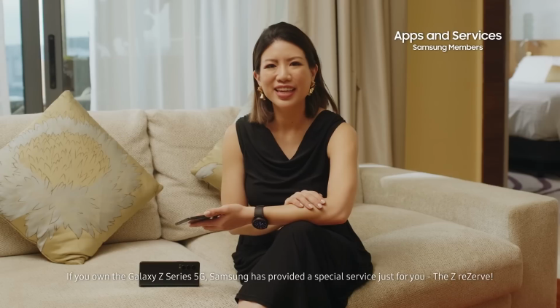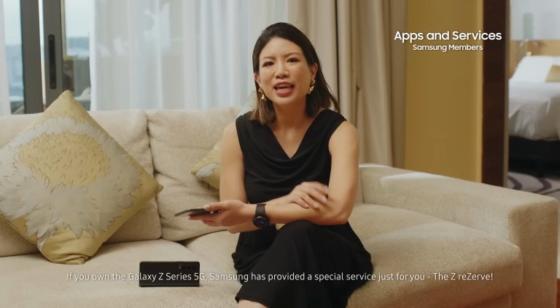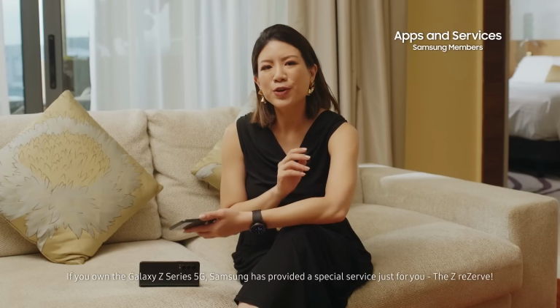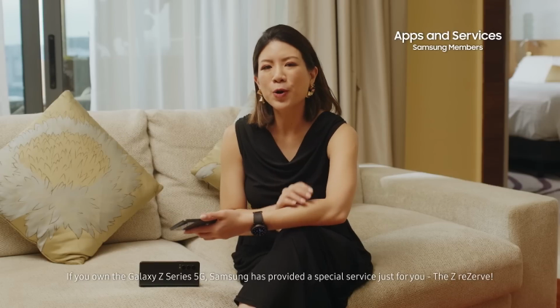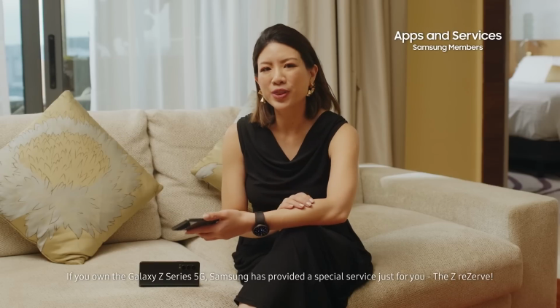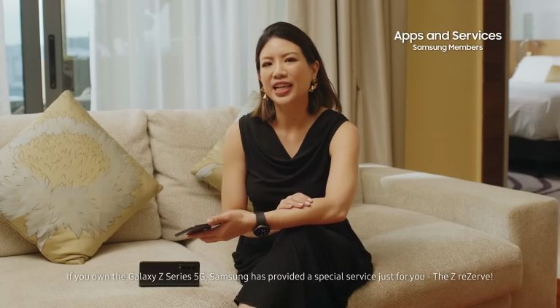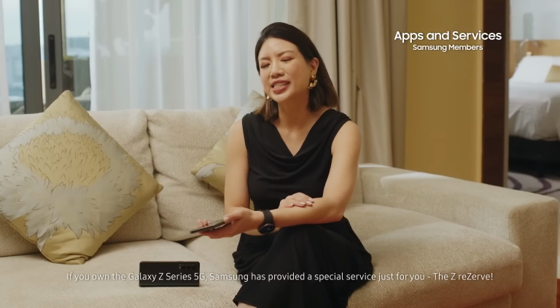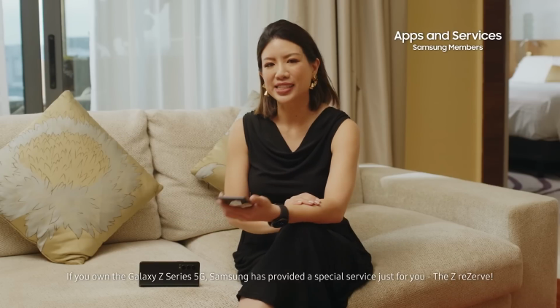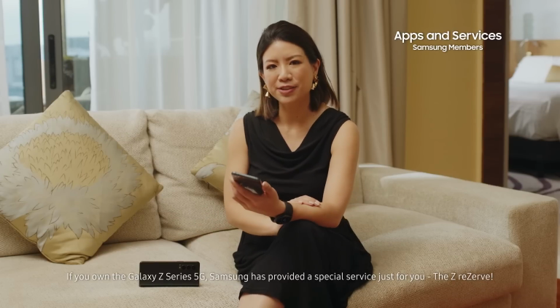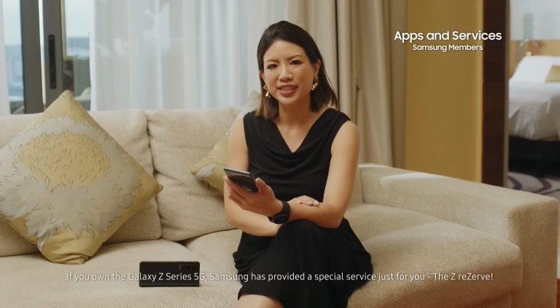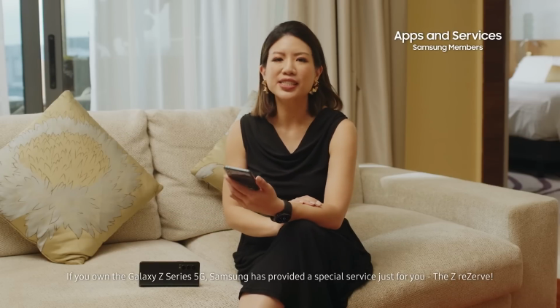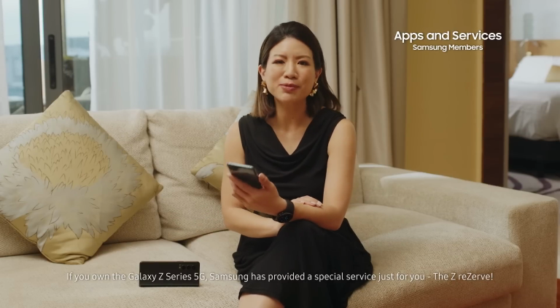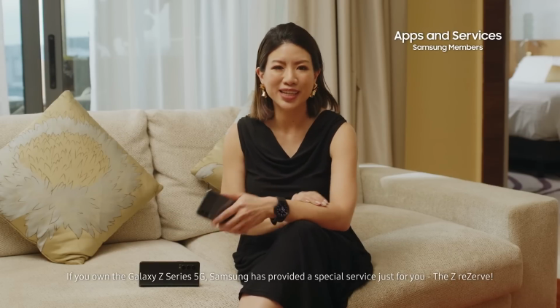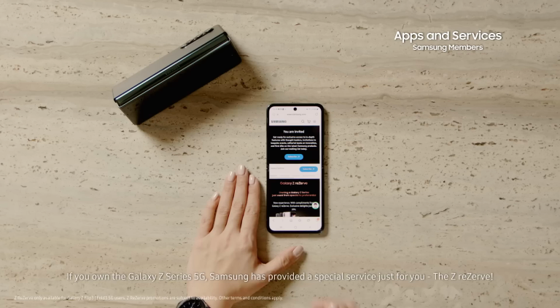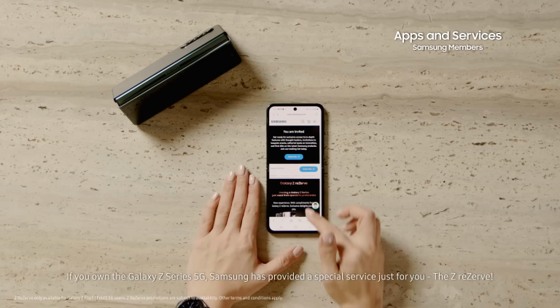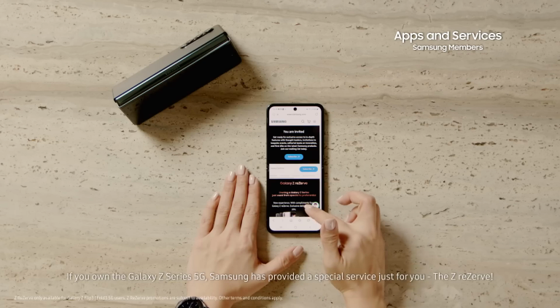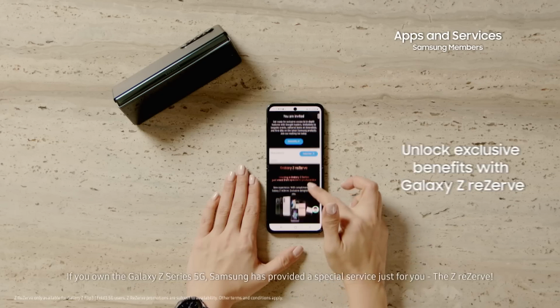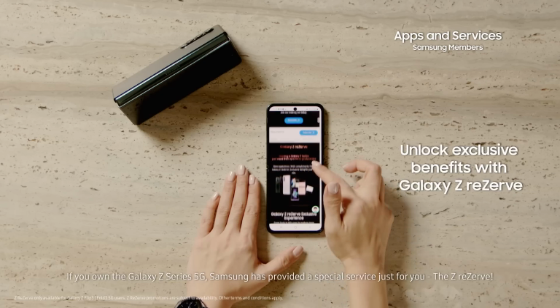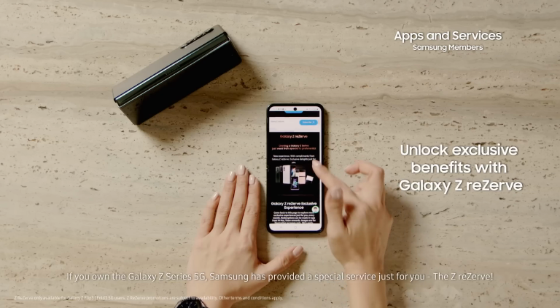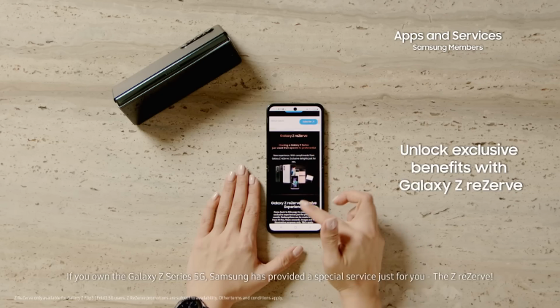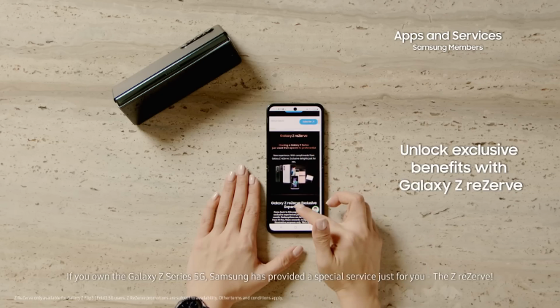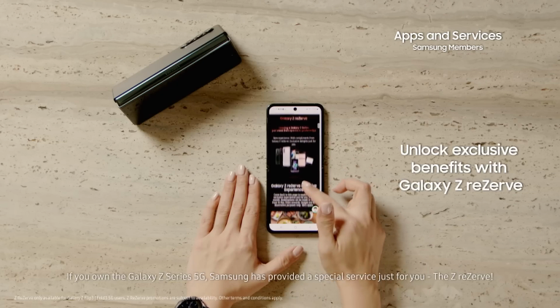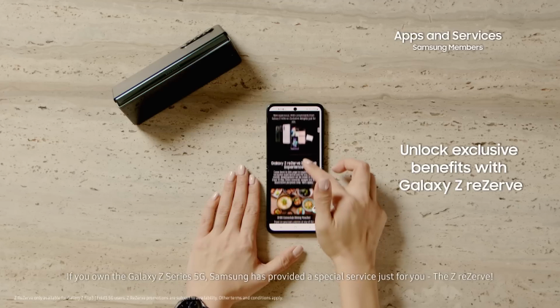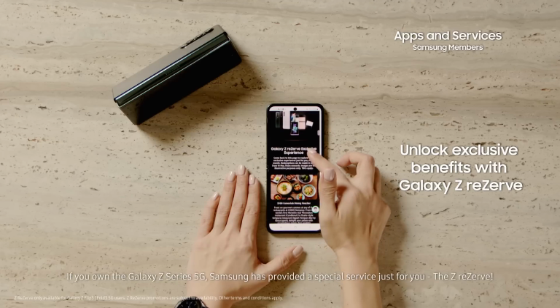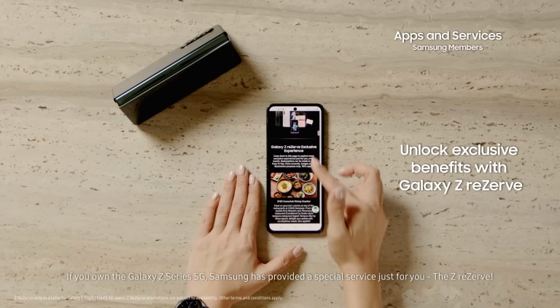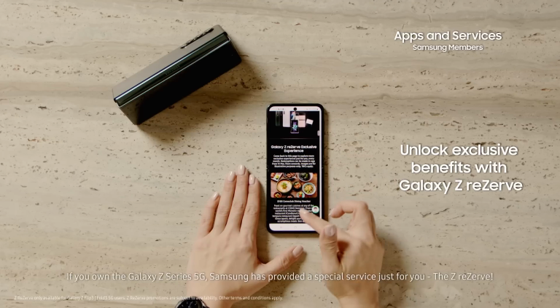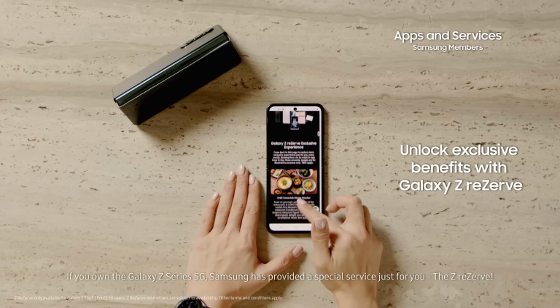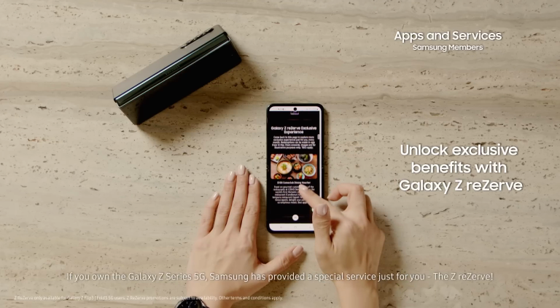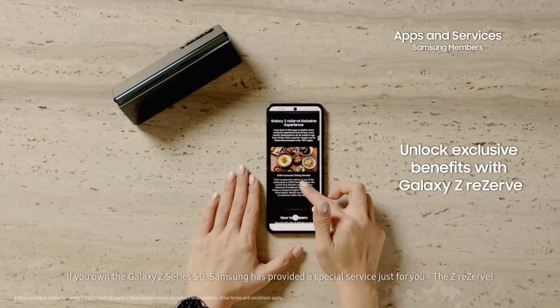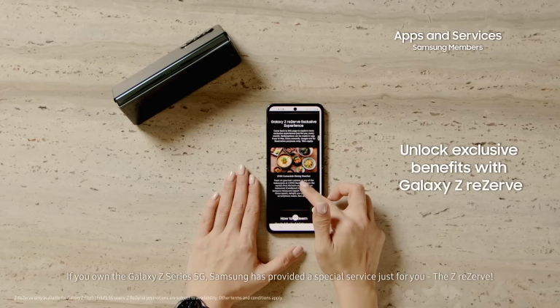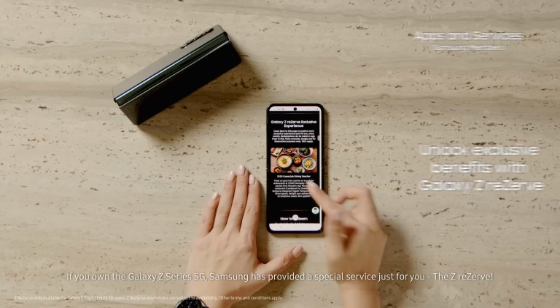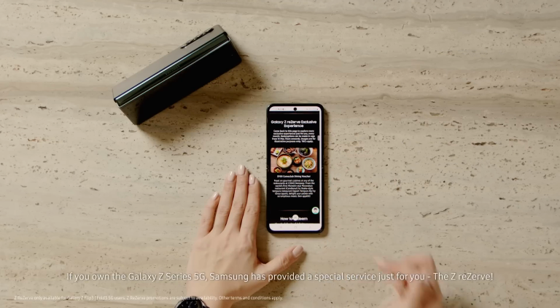If you own the Galaxy Z Series, Samsung has provided a special service just for you — the Z Reserve.